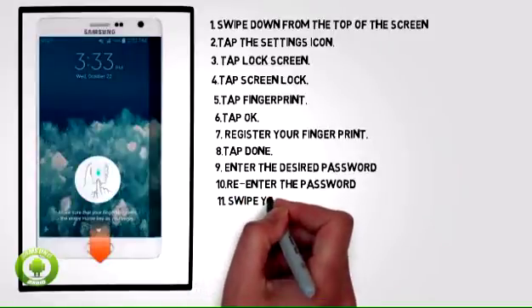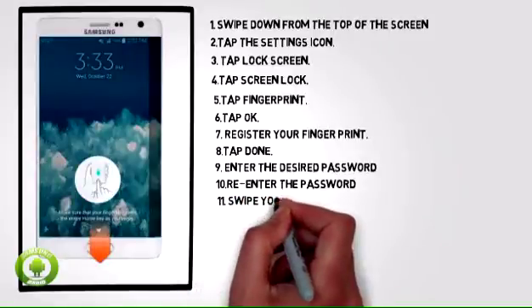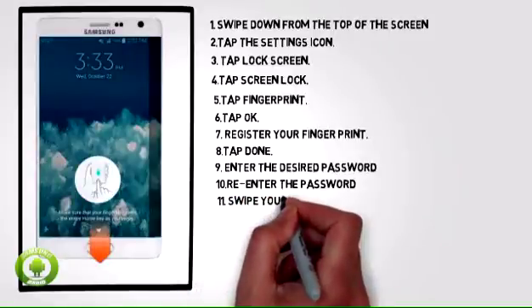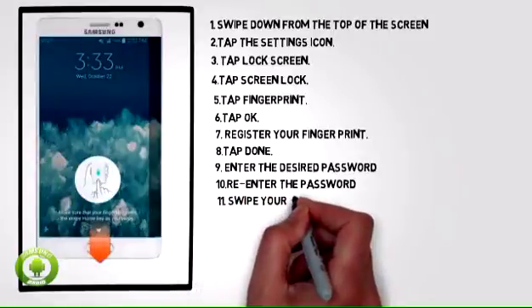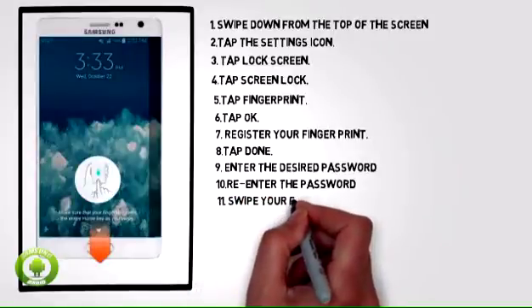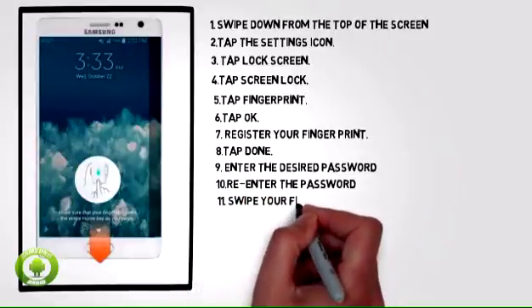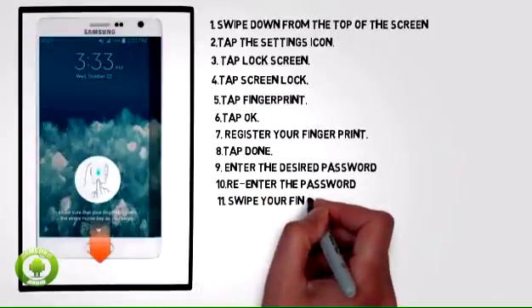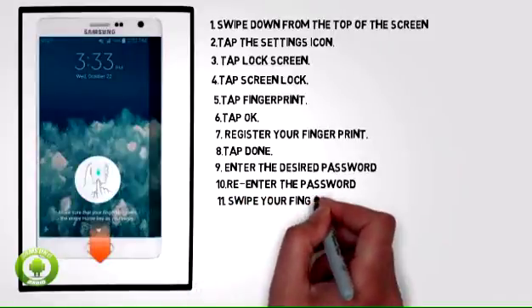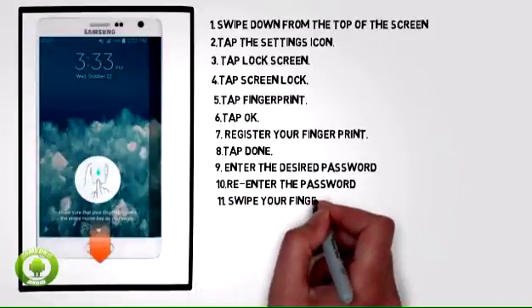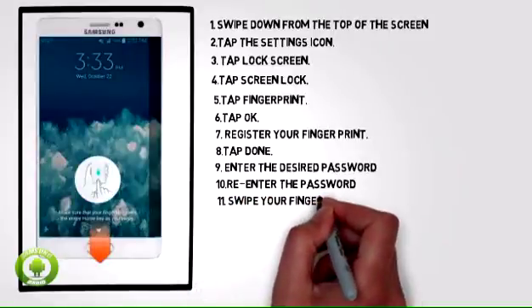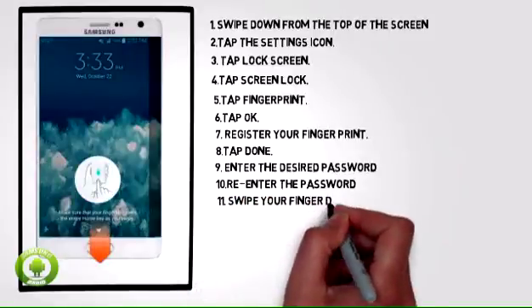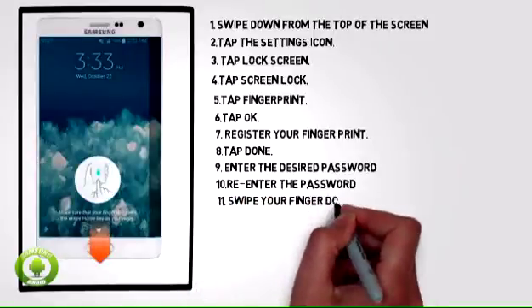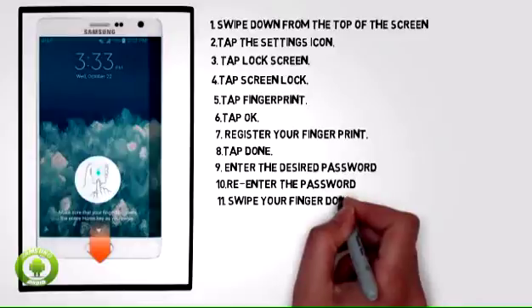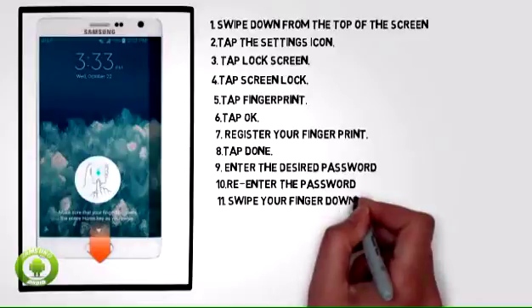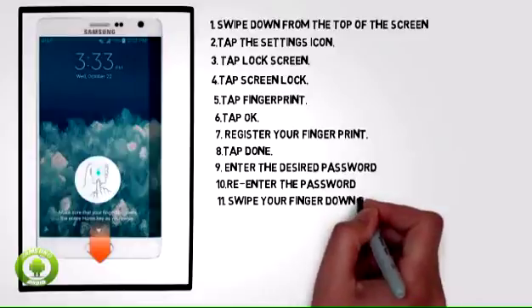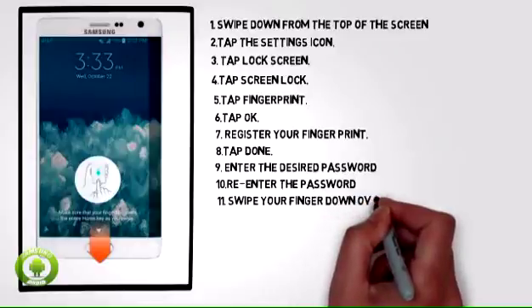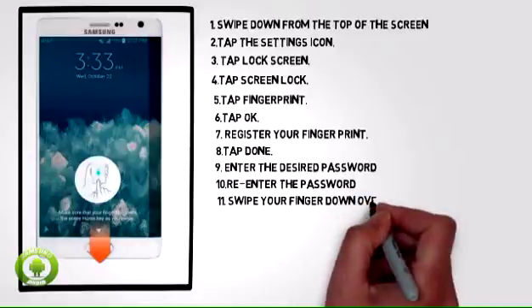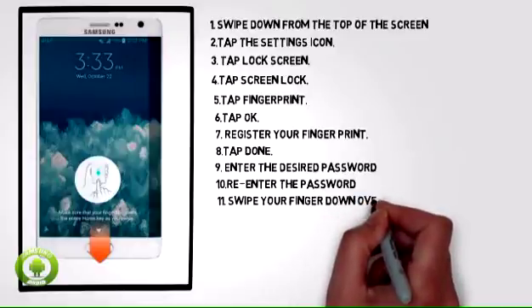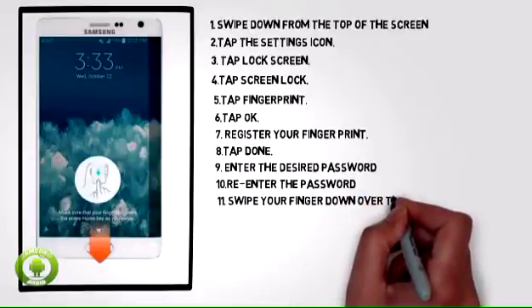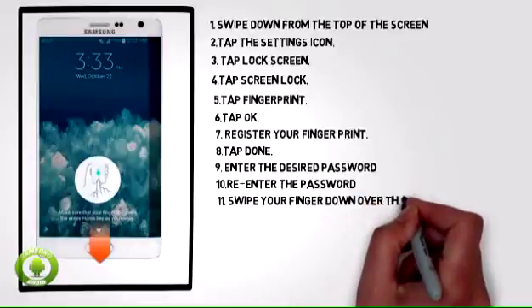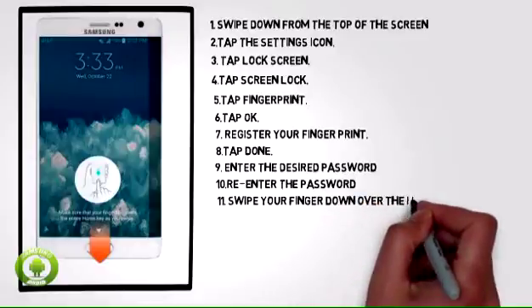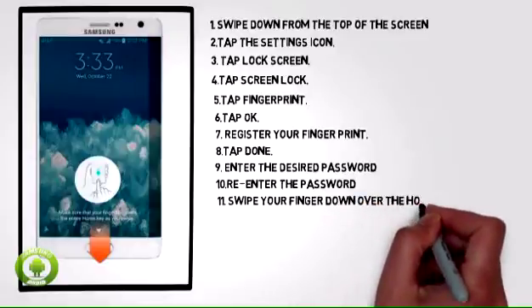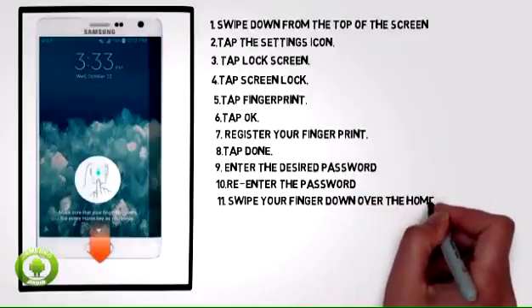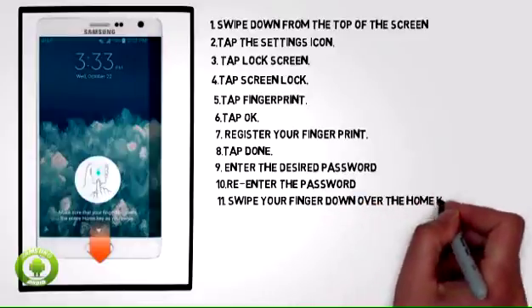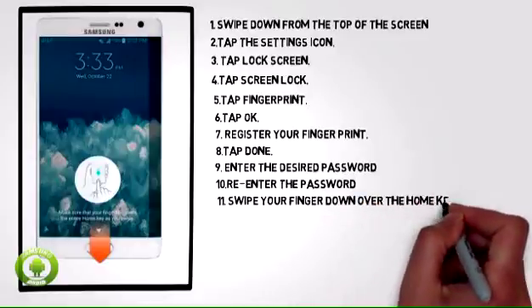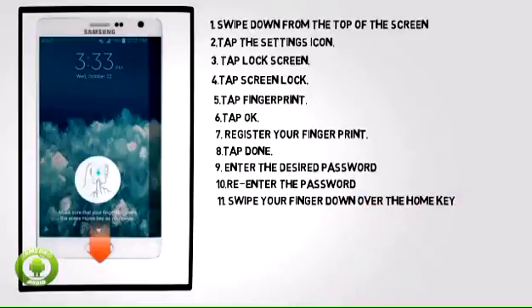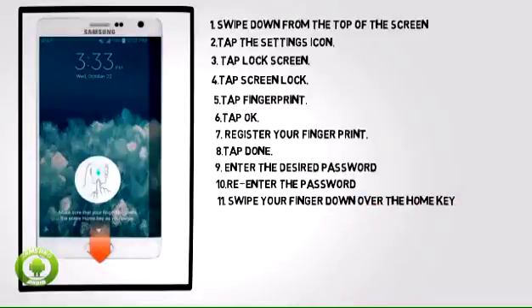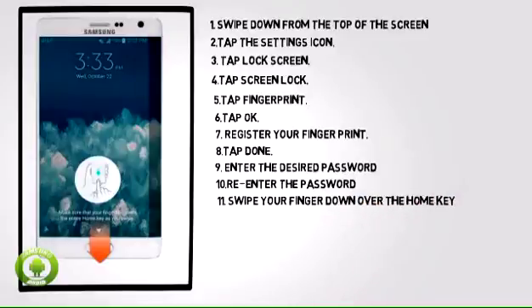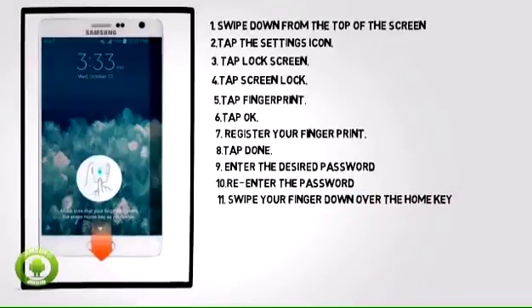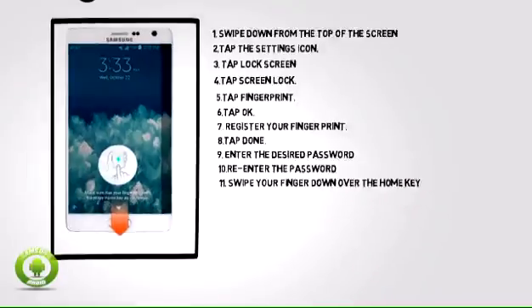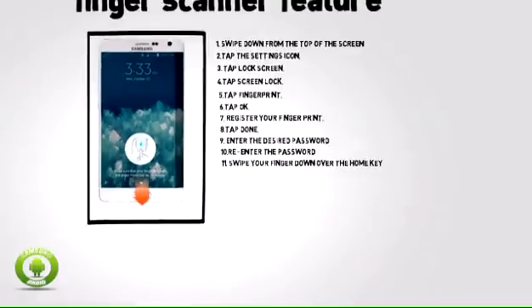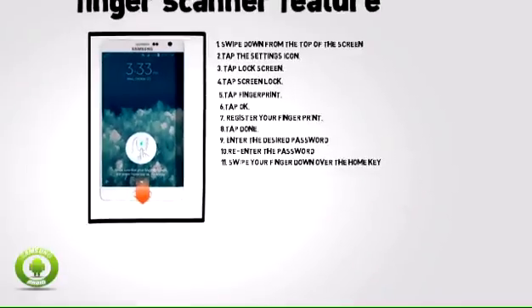11. To unlock the screen using the finger scanner, swipe your finger down over the home key.